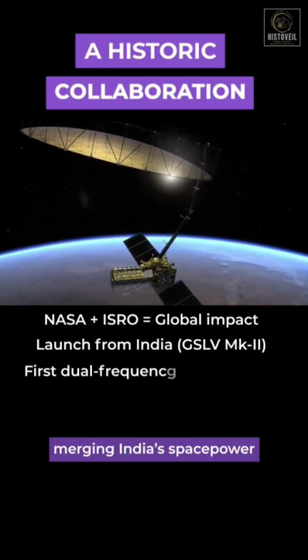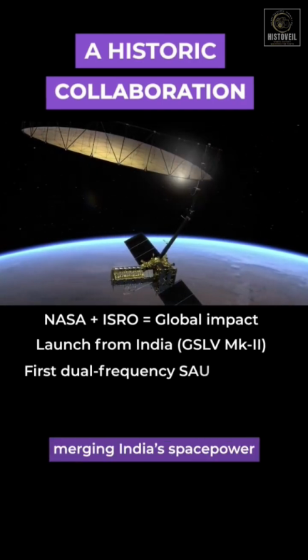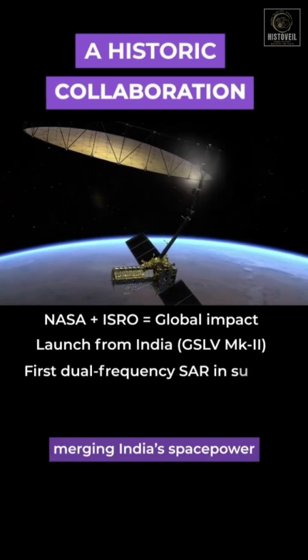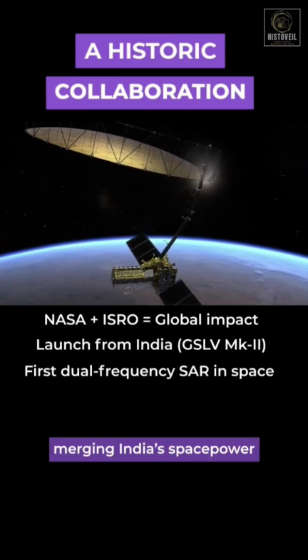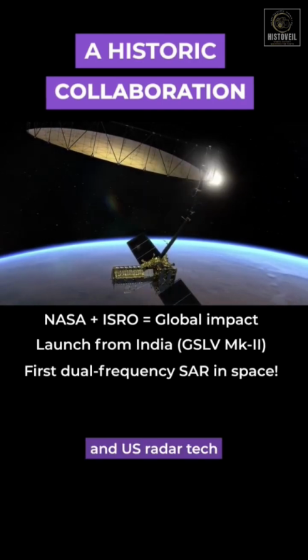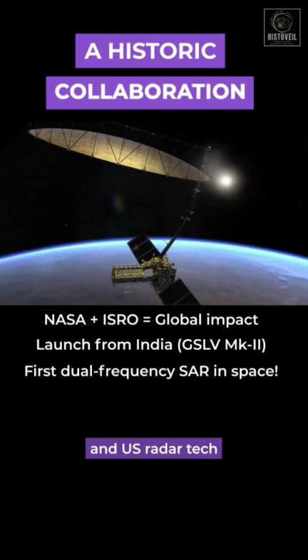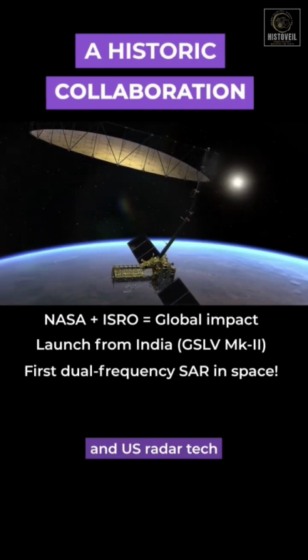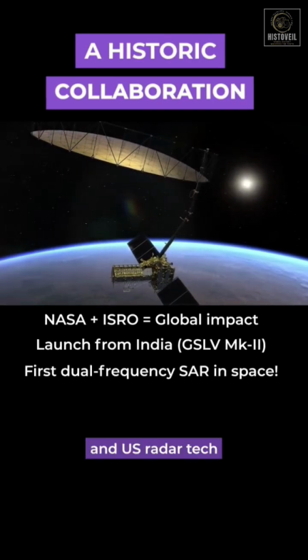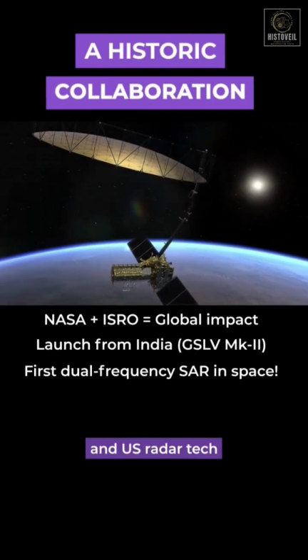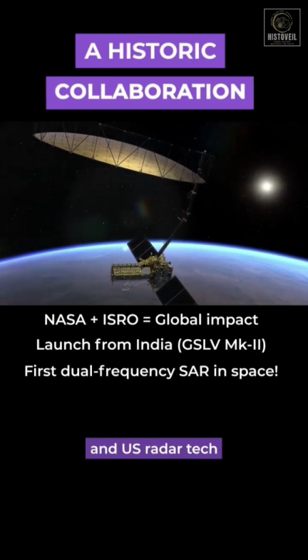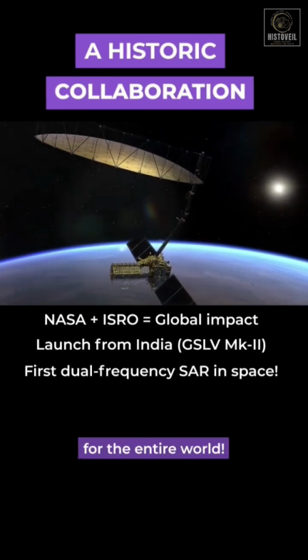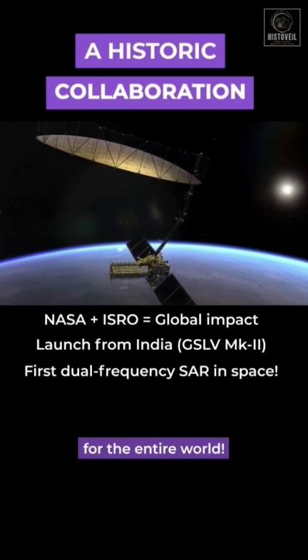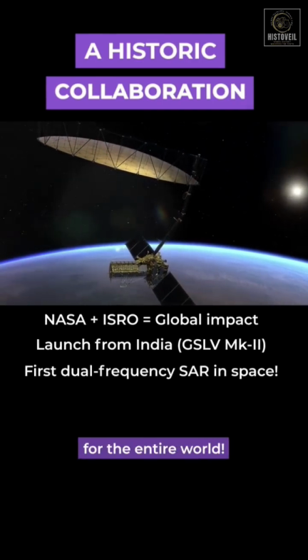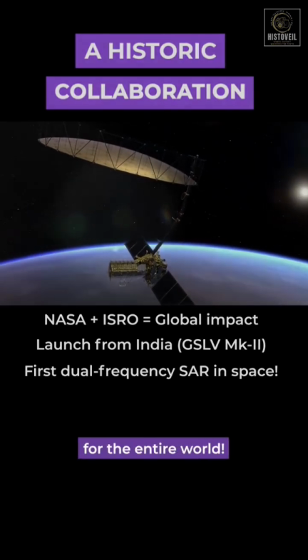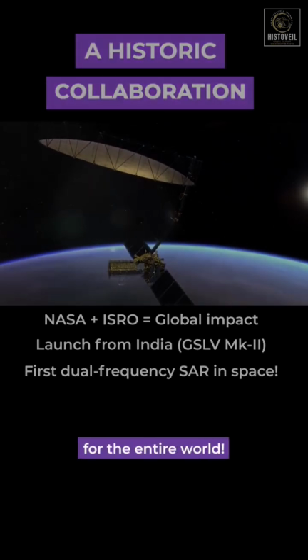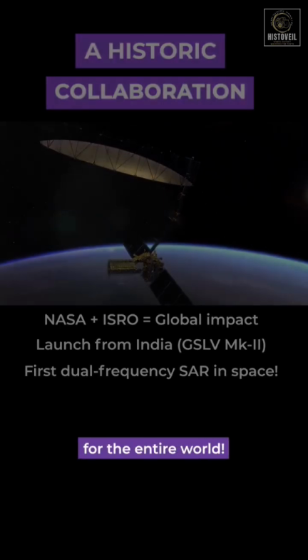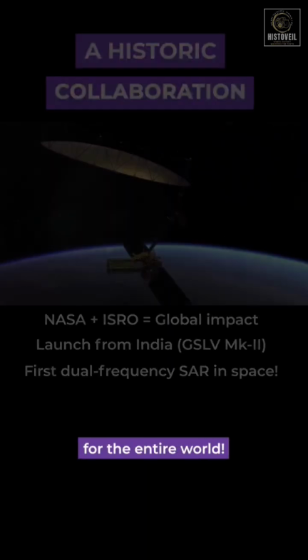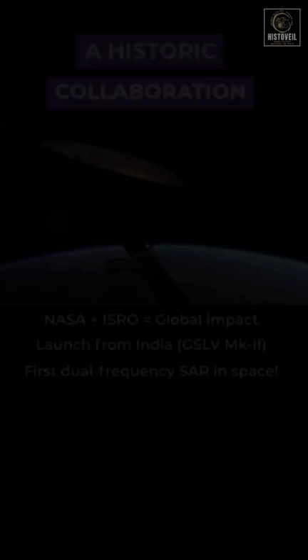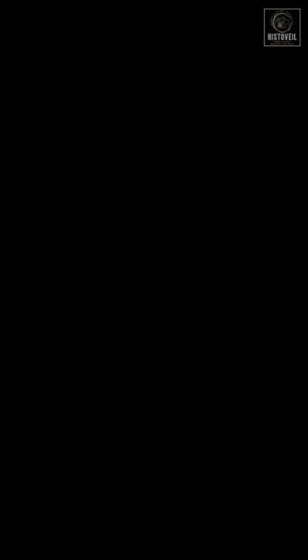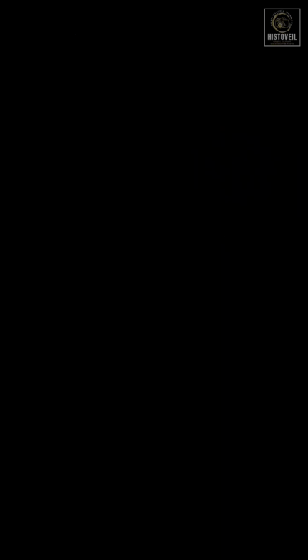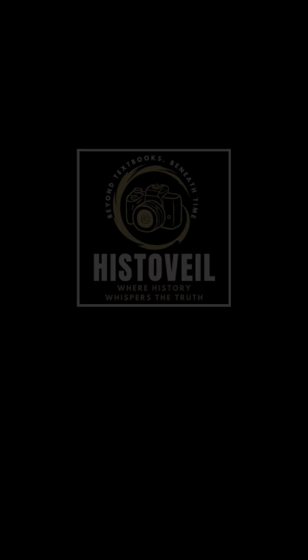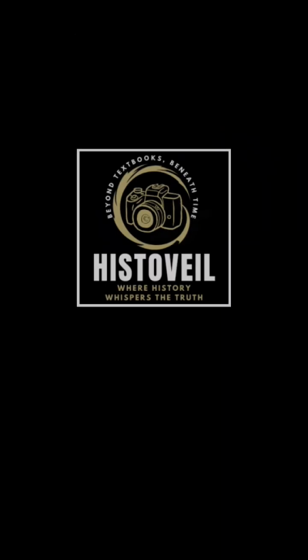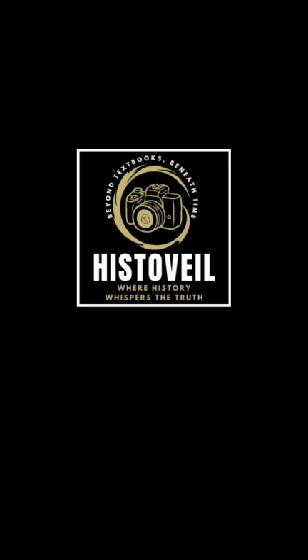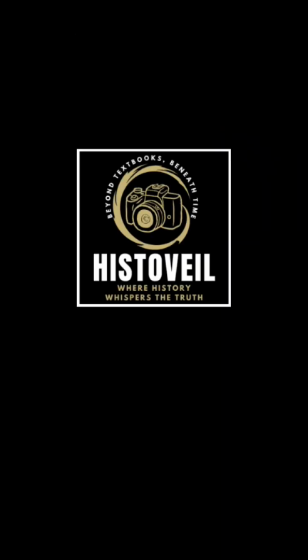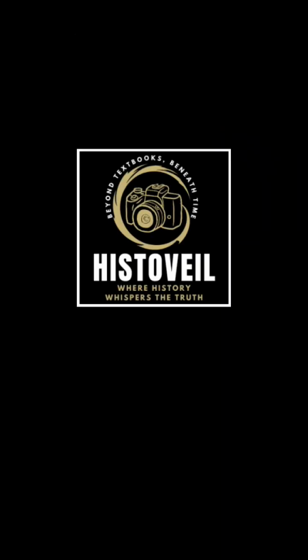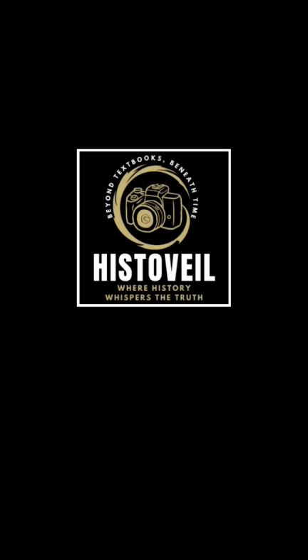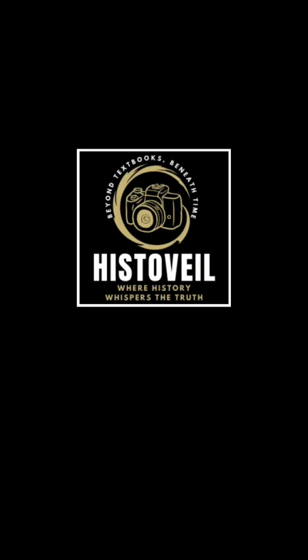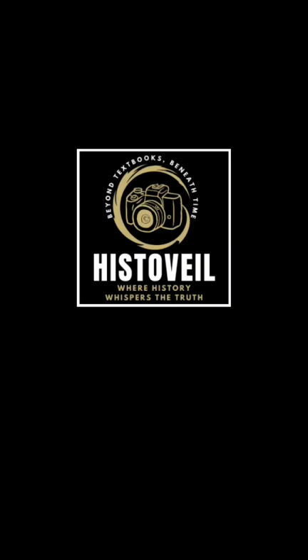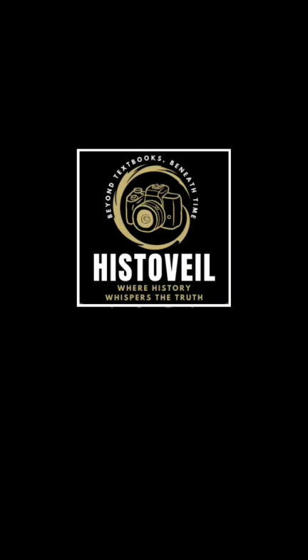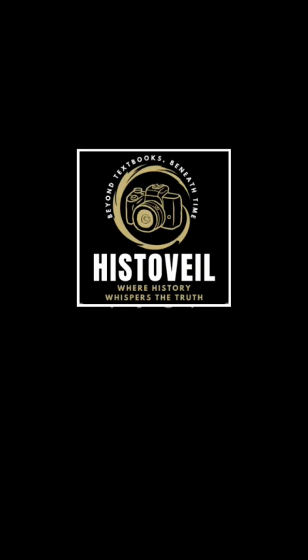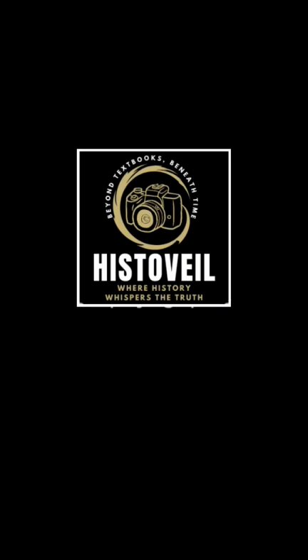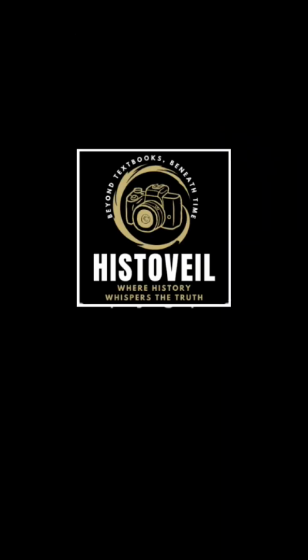It's the first mission of its kind, merging India's space power and U.S. radar technology for the benefit of the entire world.